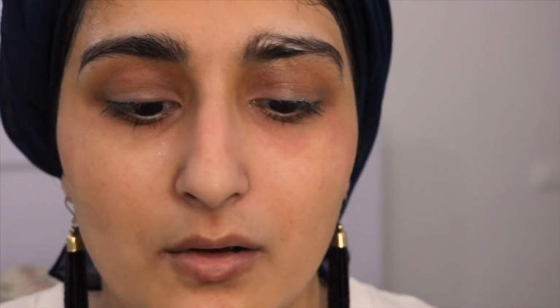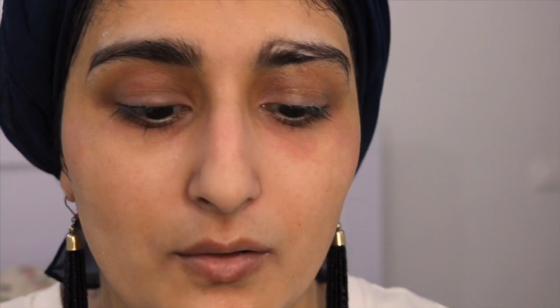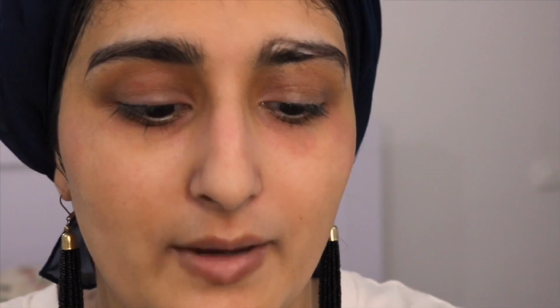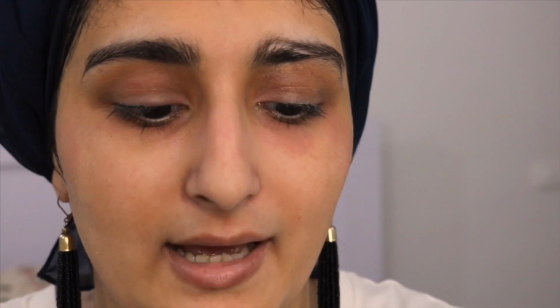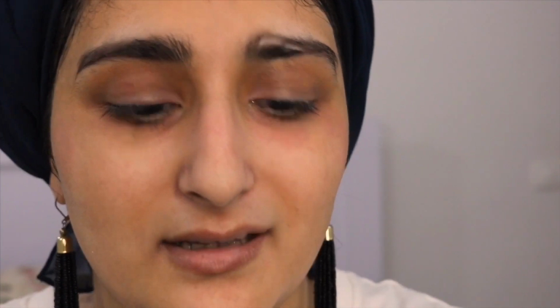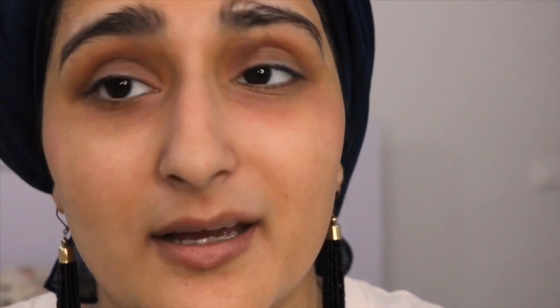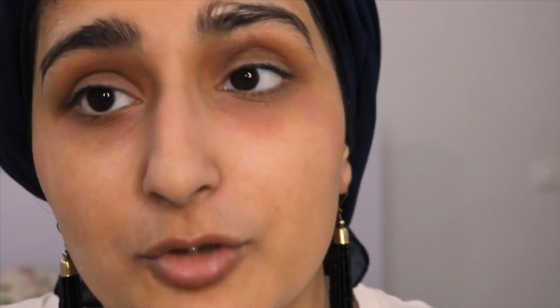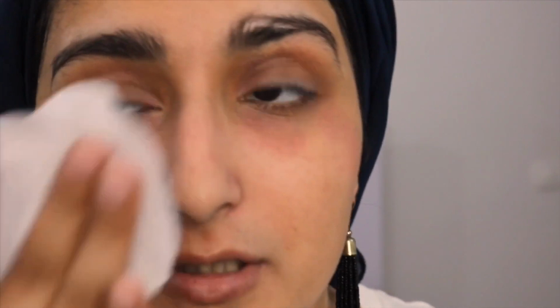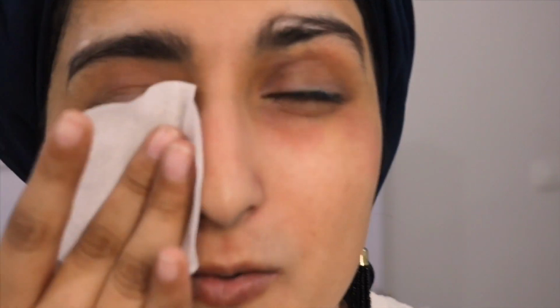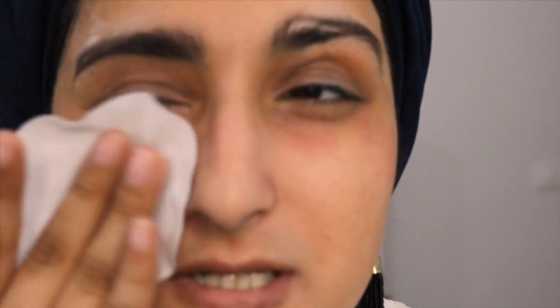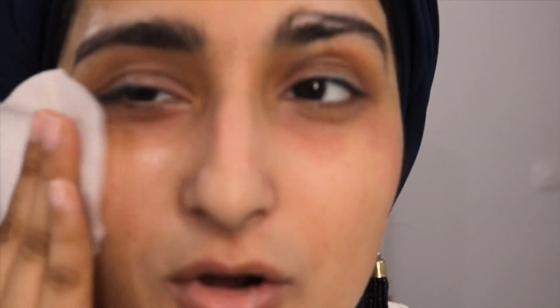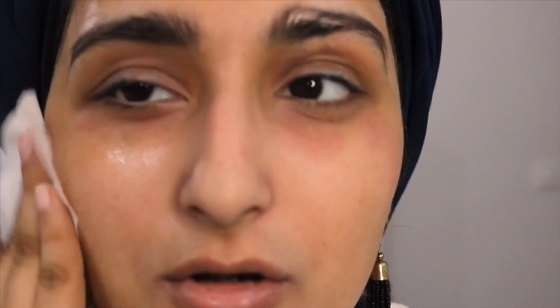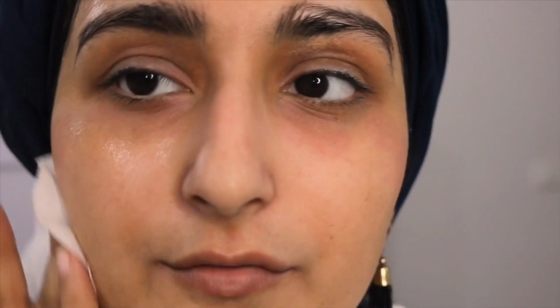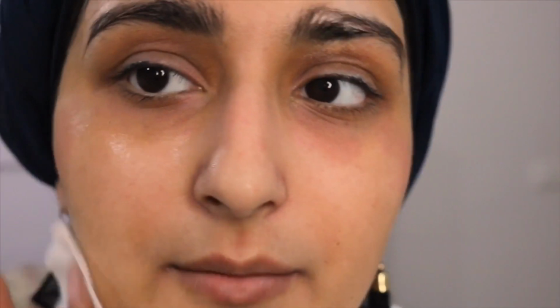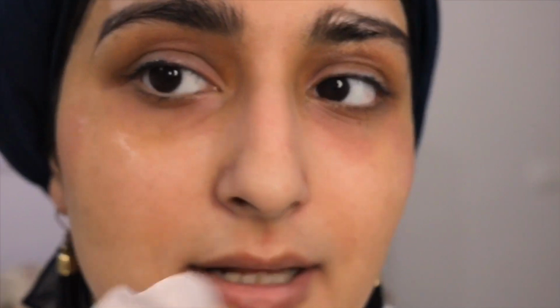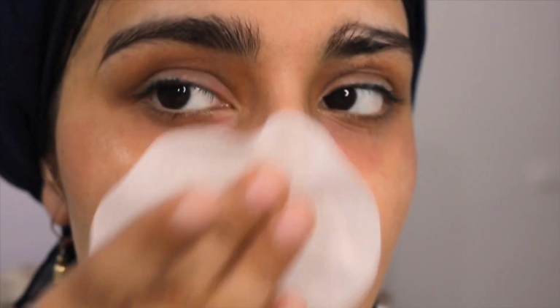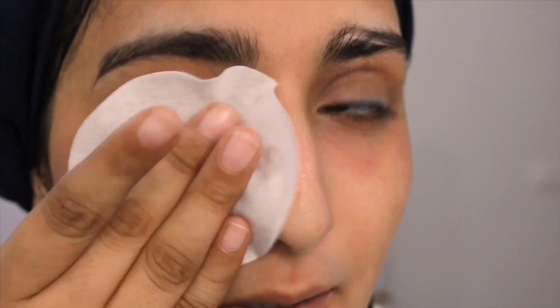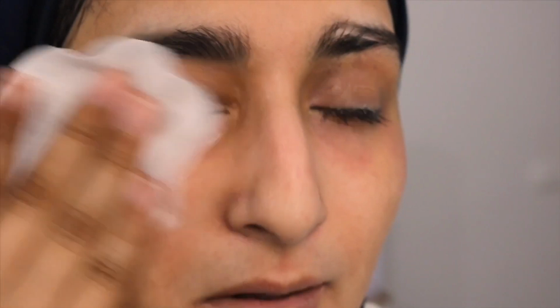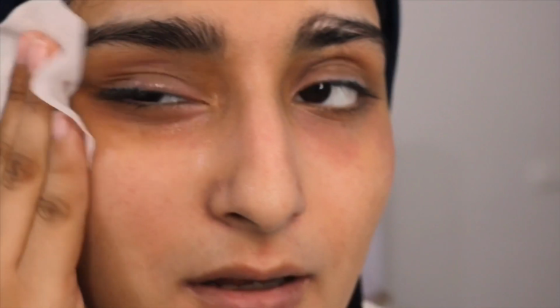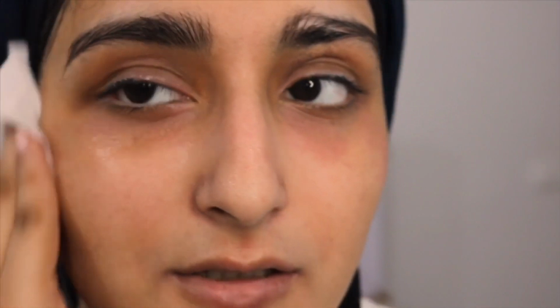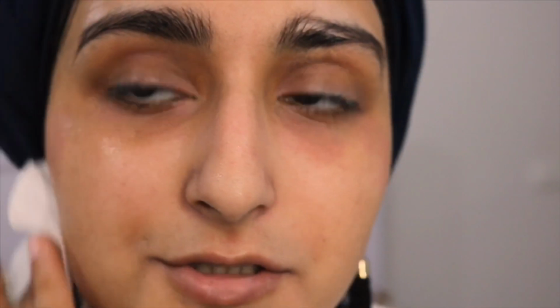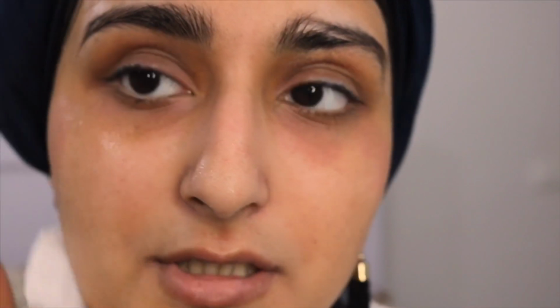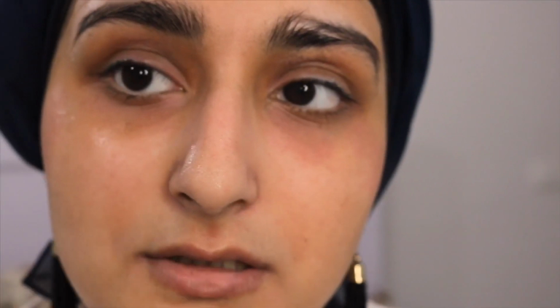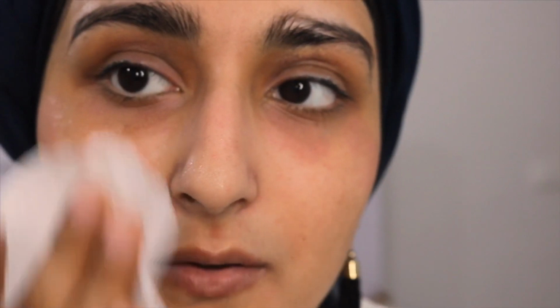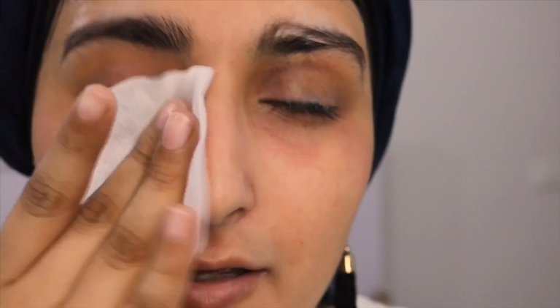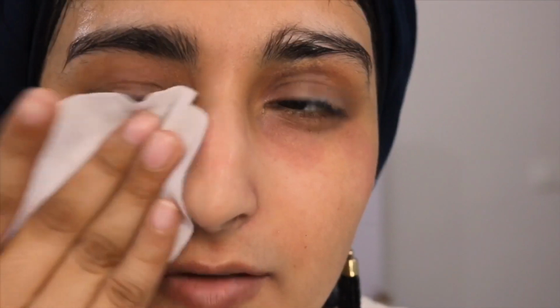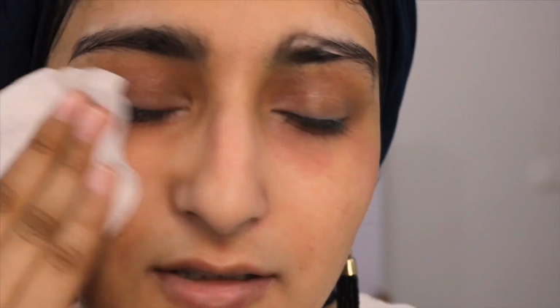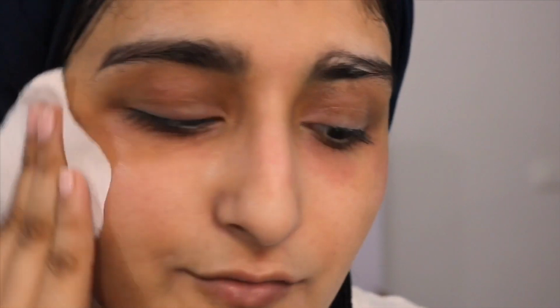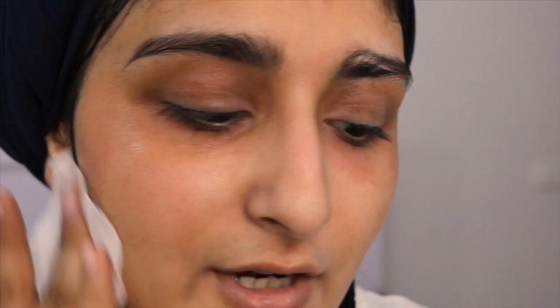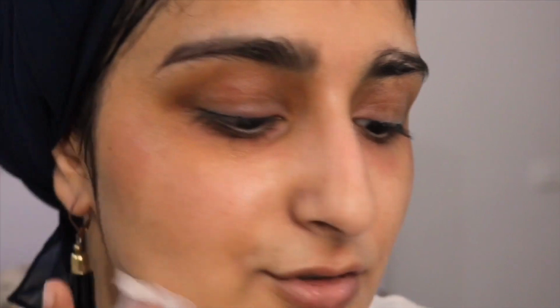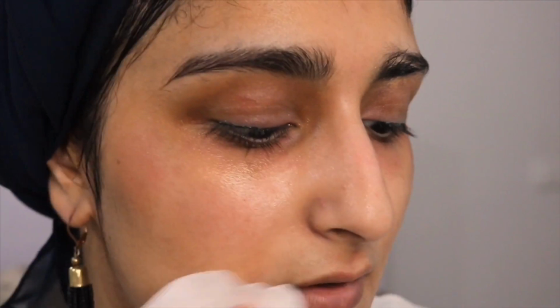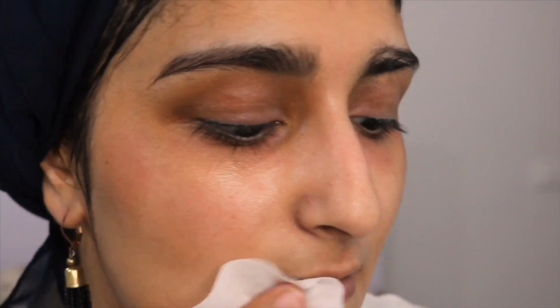My T-zone is quite oily, and other than that my skin is quite dry. Actually I think I'm gonna use it all over my skin just to give it a fresh look.